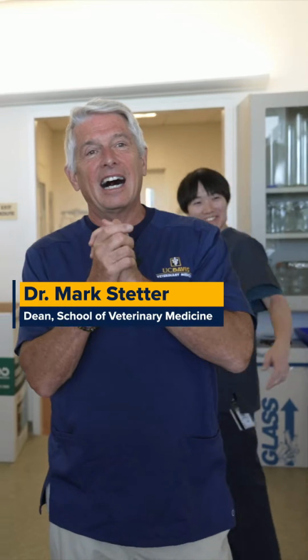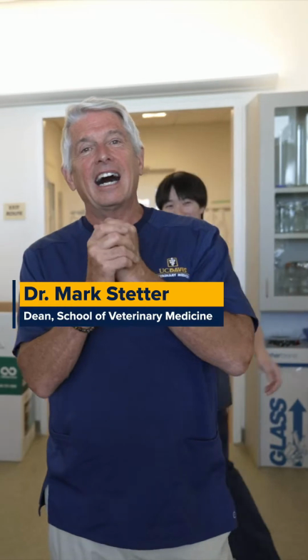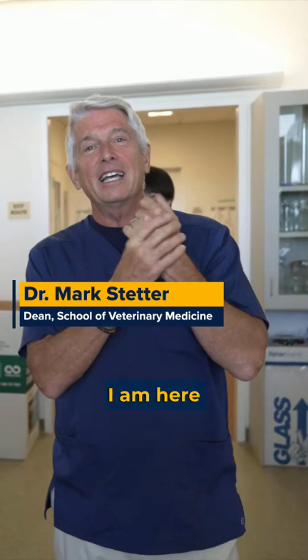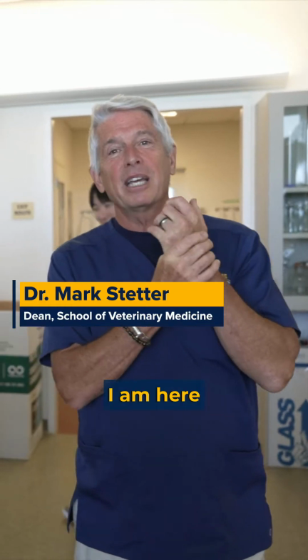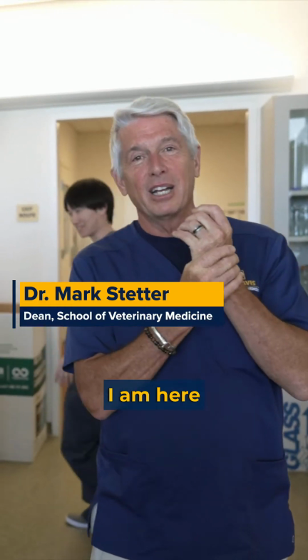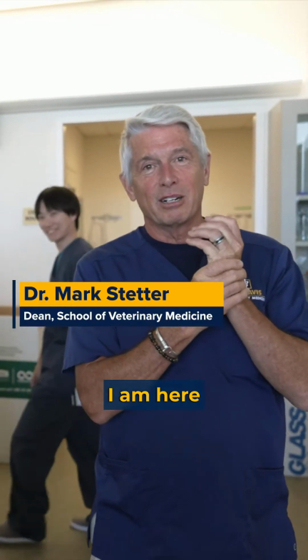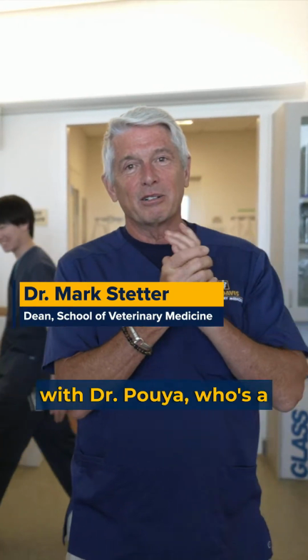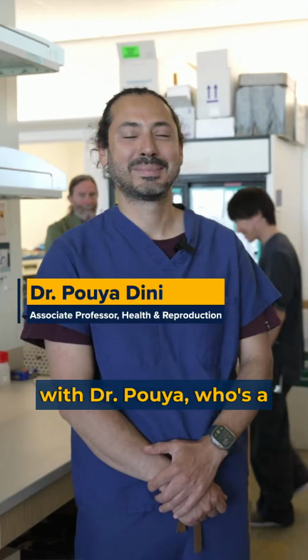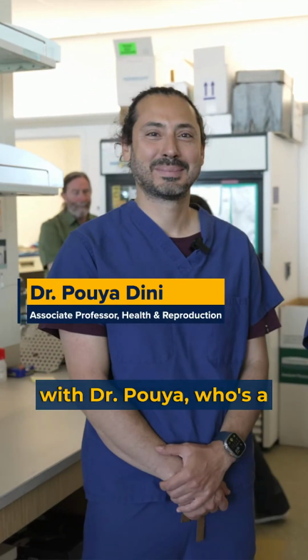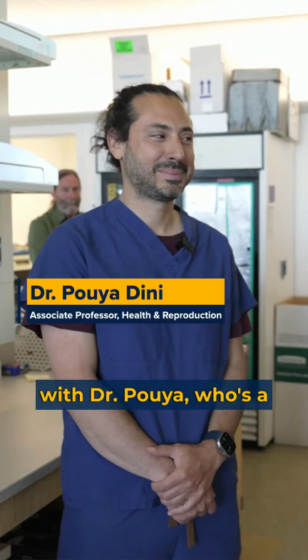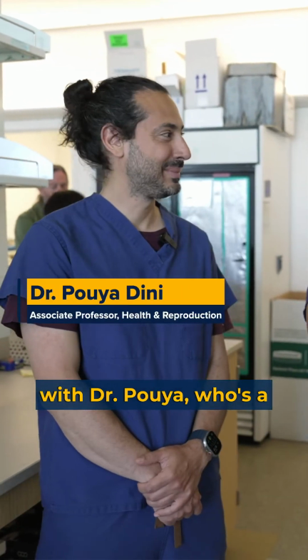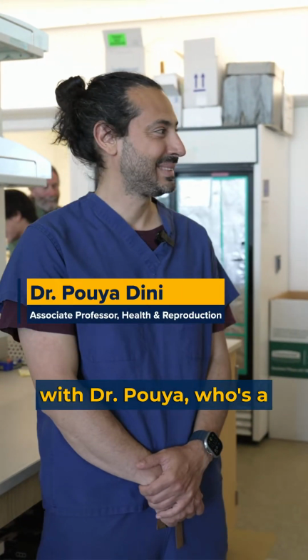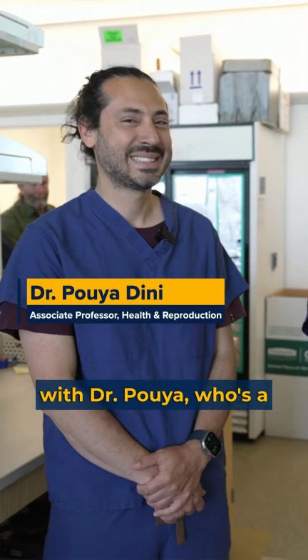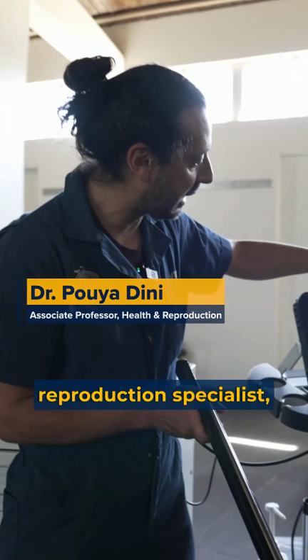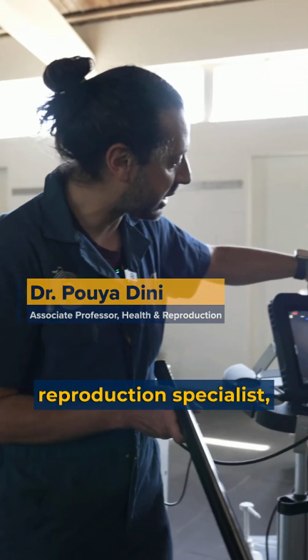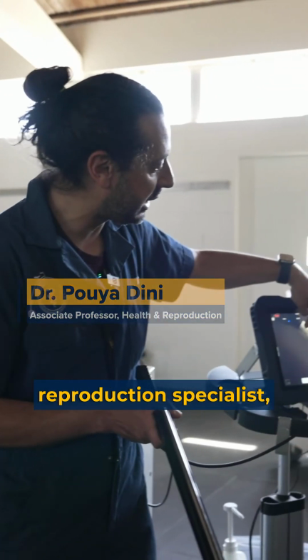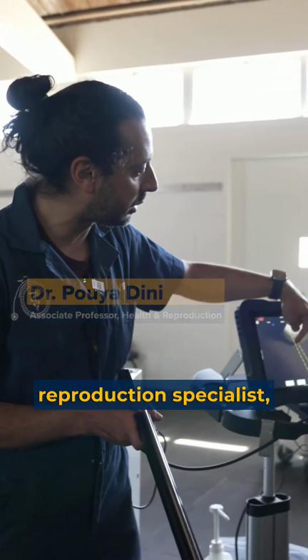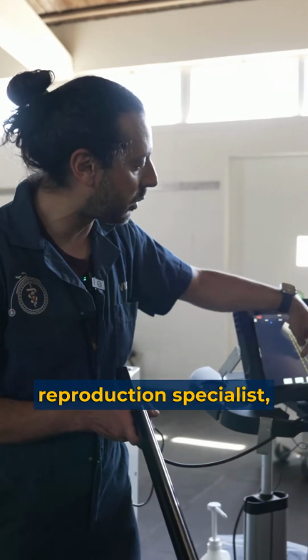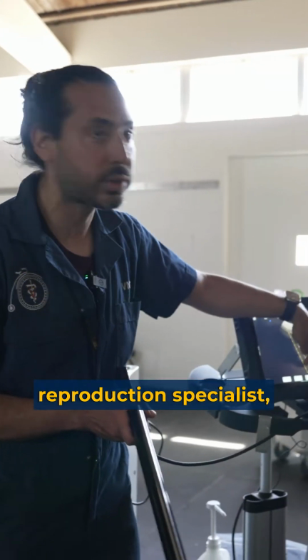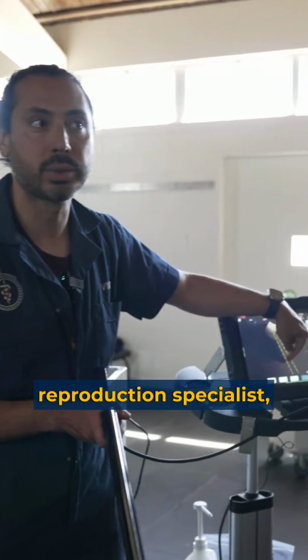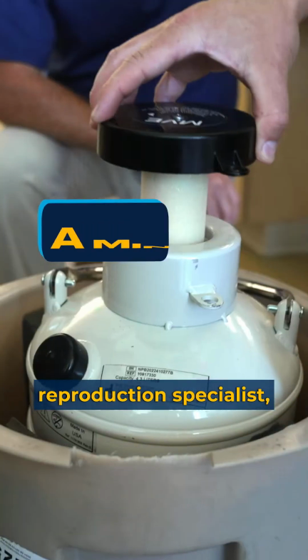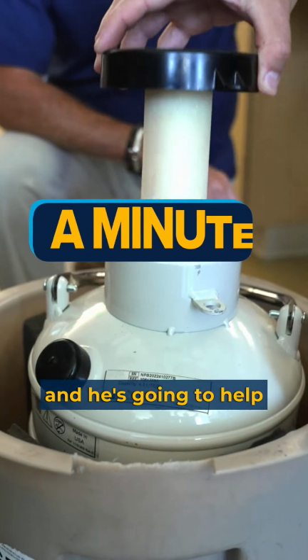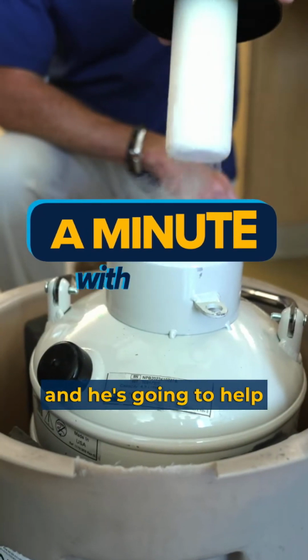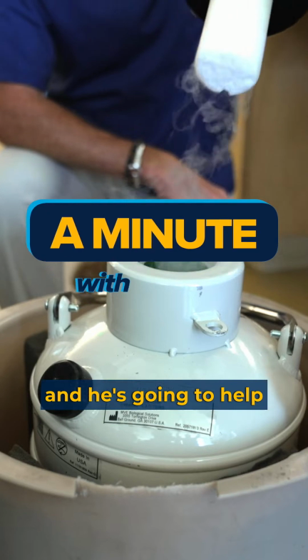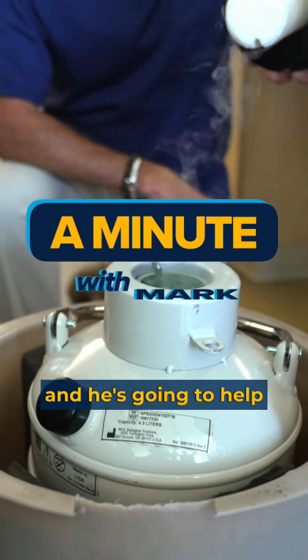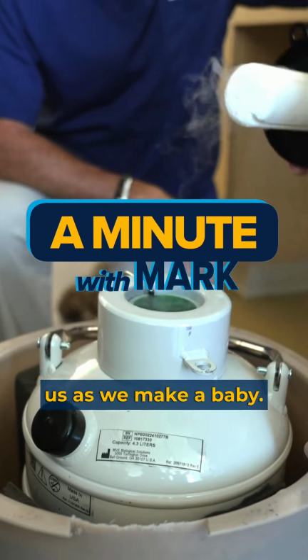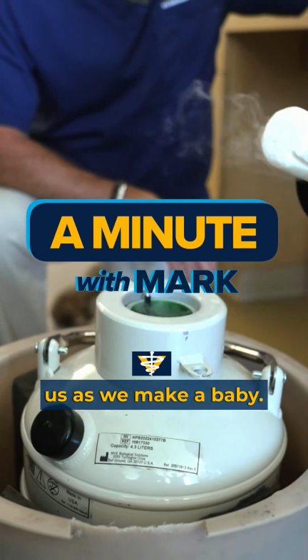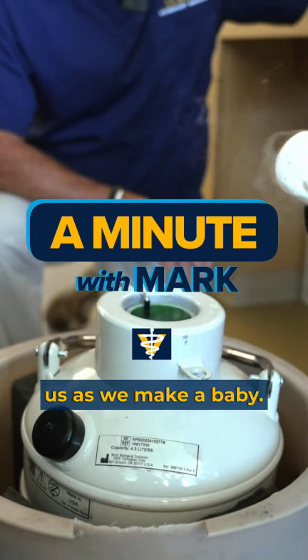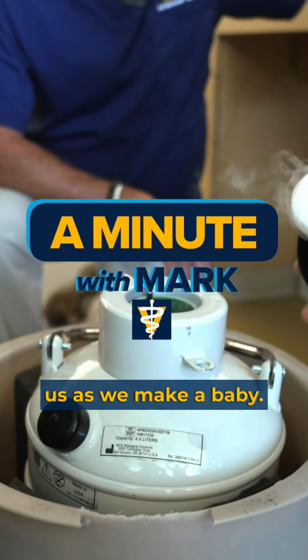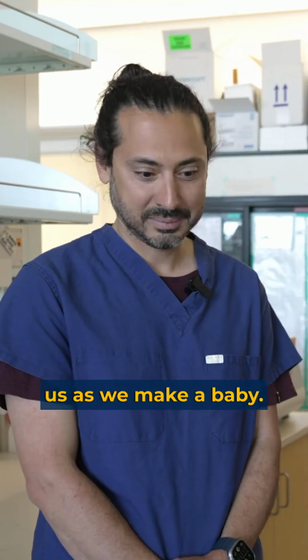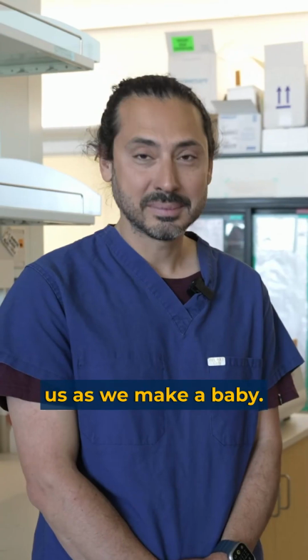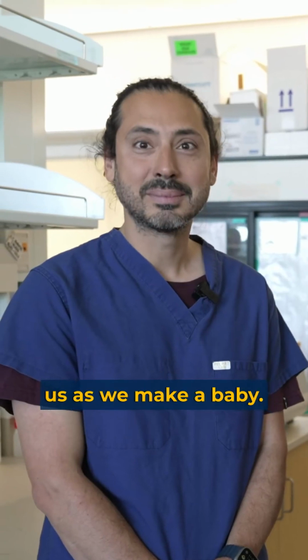I am here with Dr. Pouya, who's a reproduction specialist, and he's gonna help us as we make a baby.